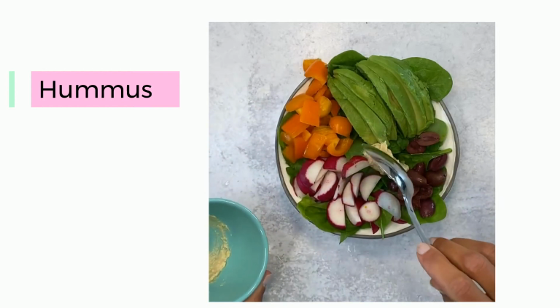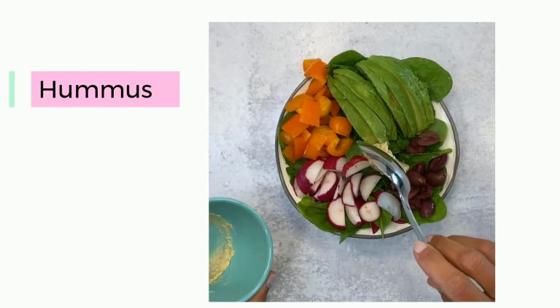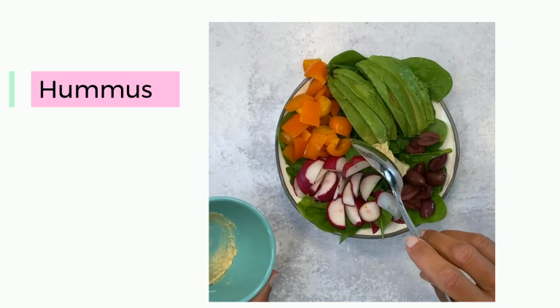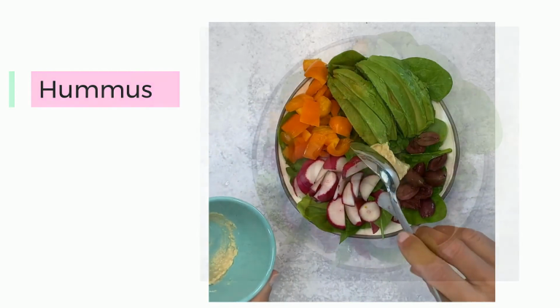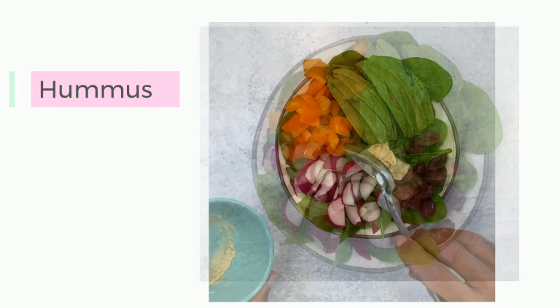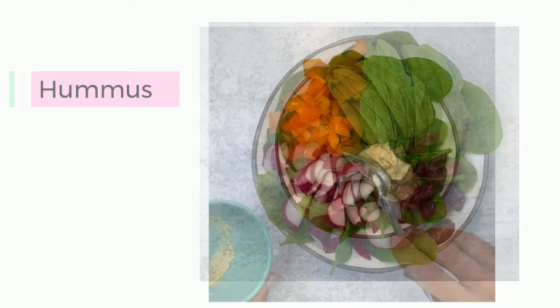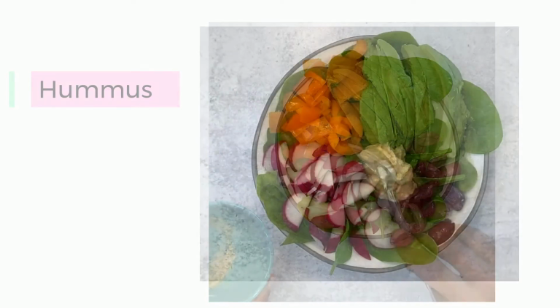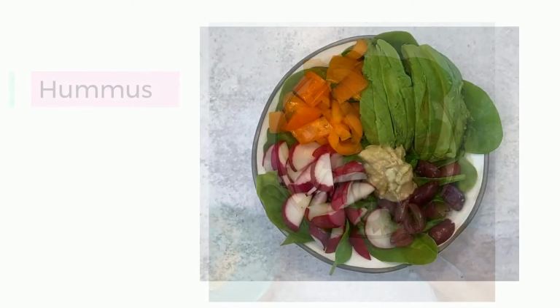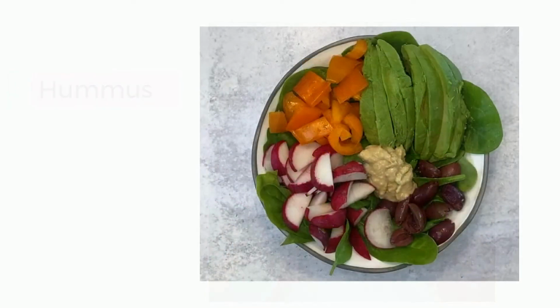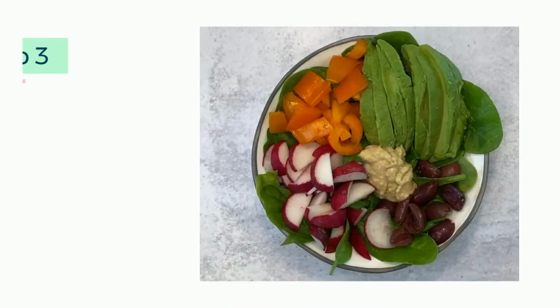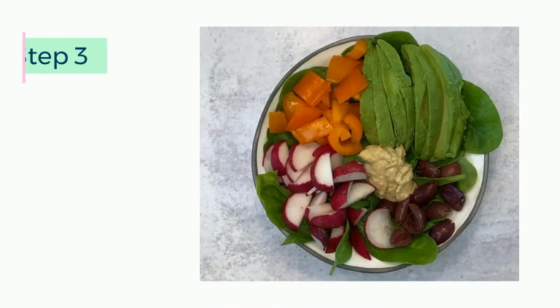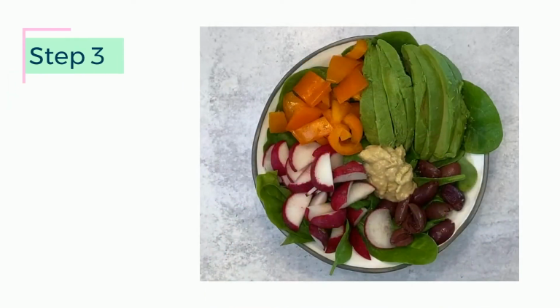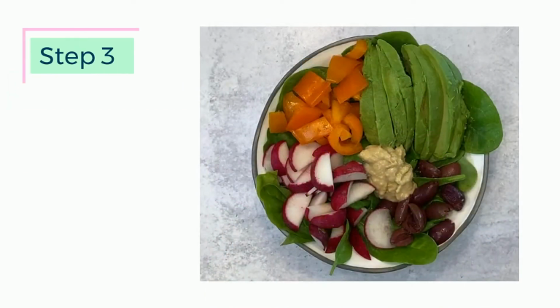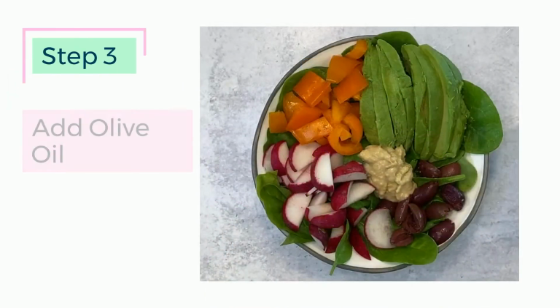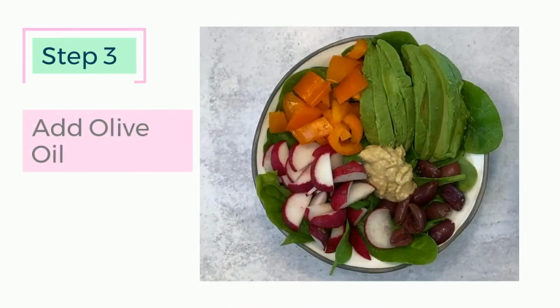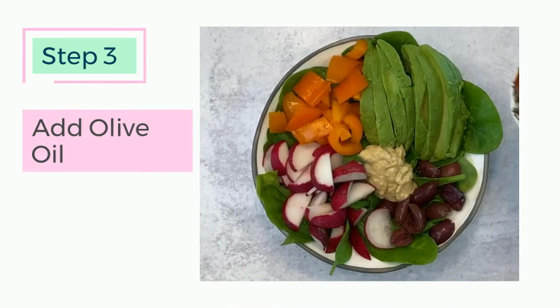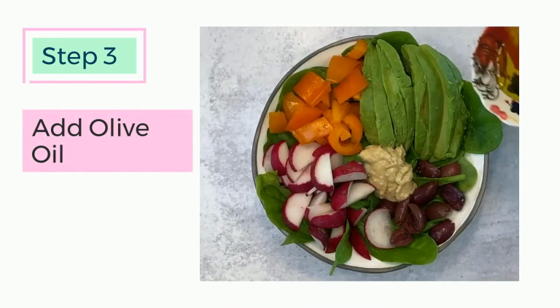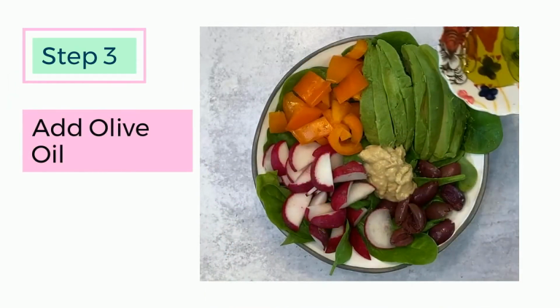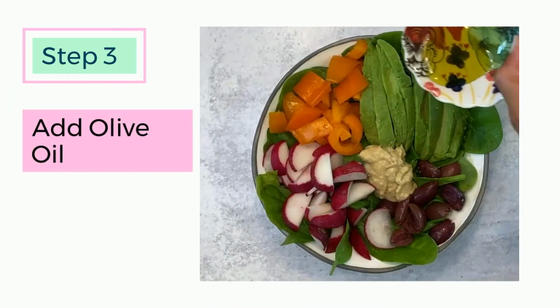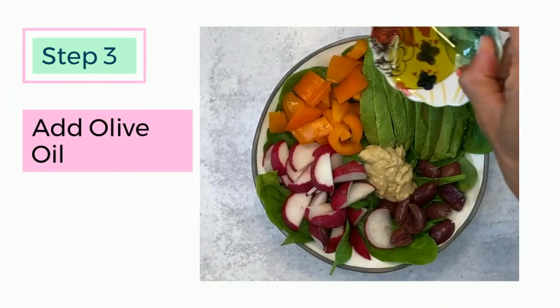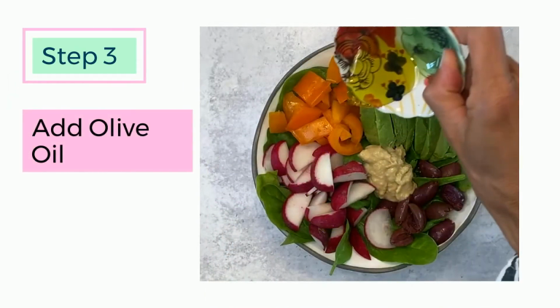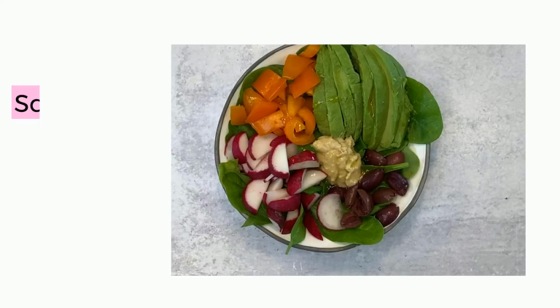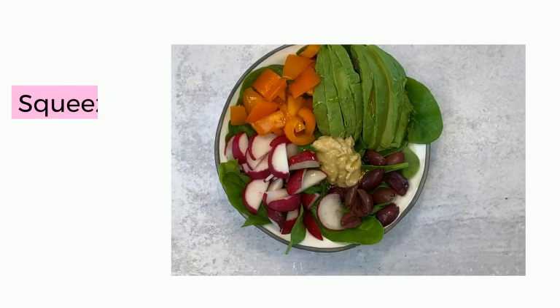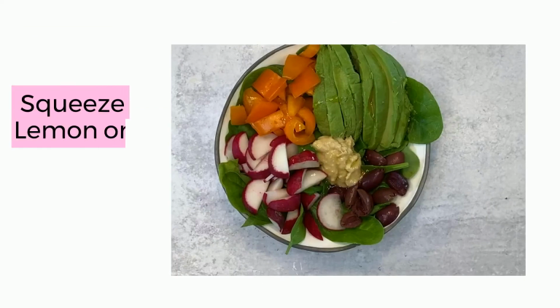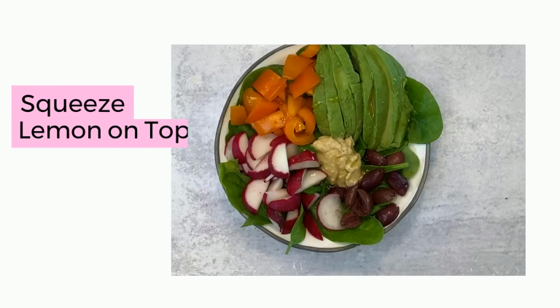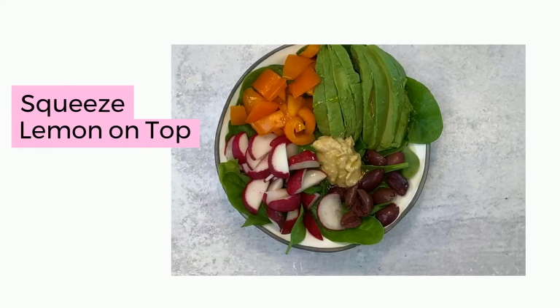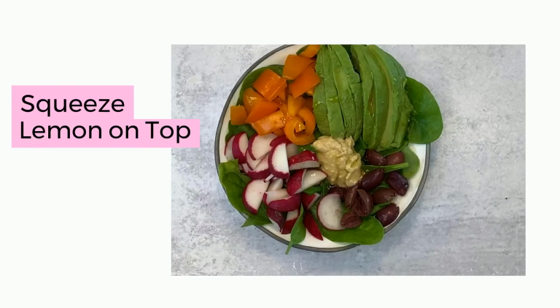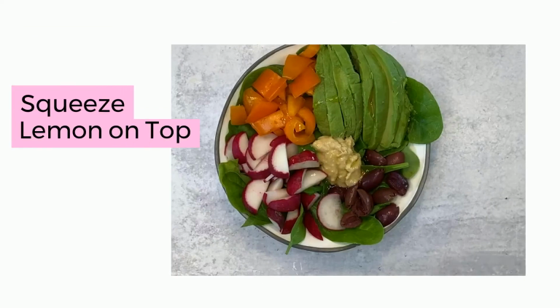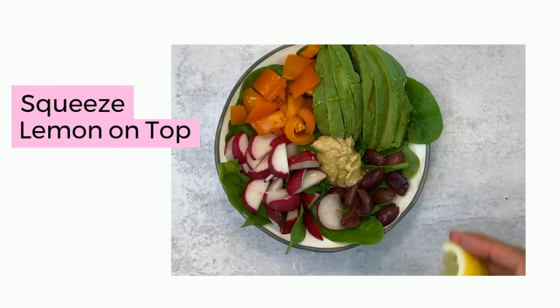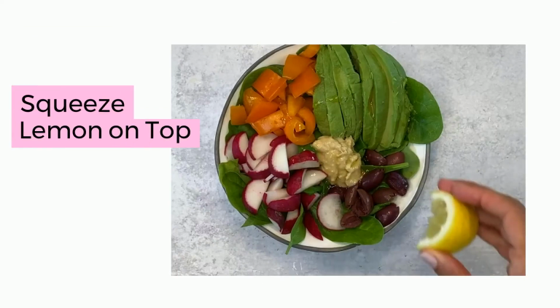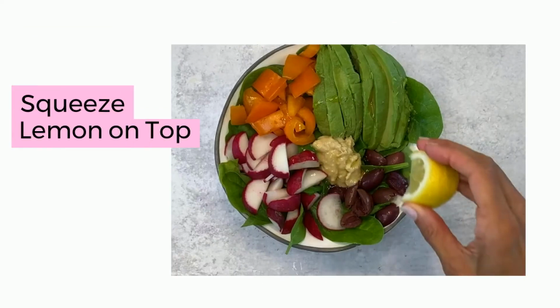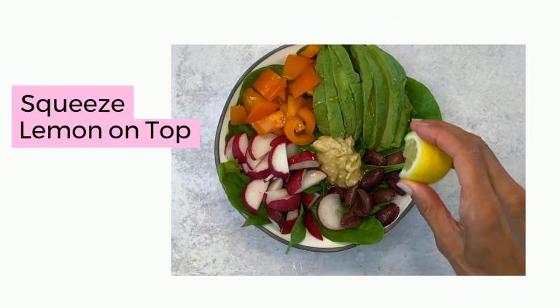I will top my salad today with some olive oil and a little lemon, which helps to aid in digestion.